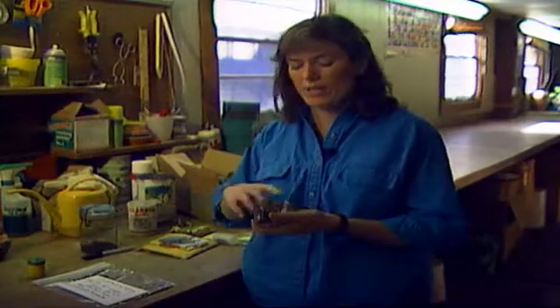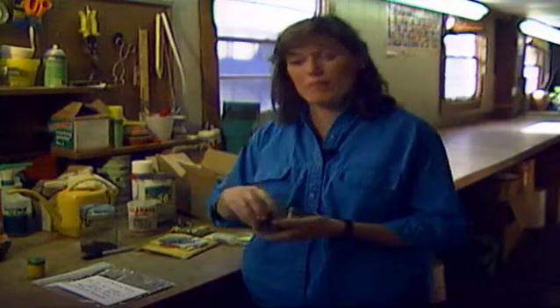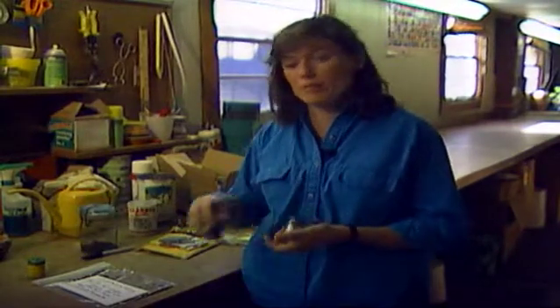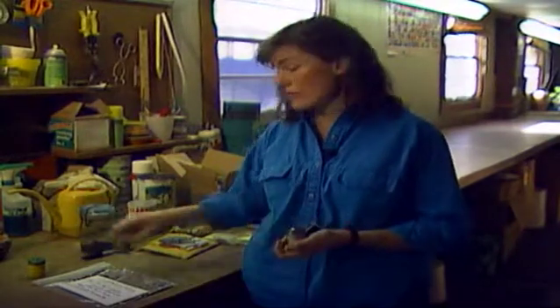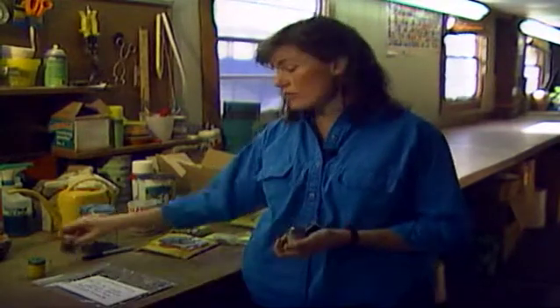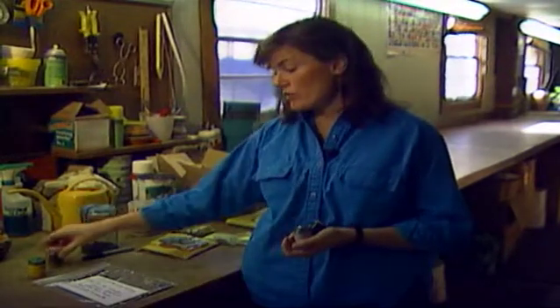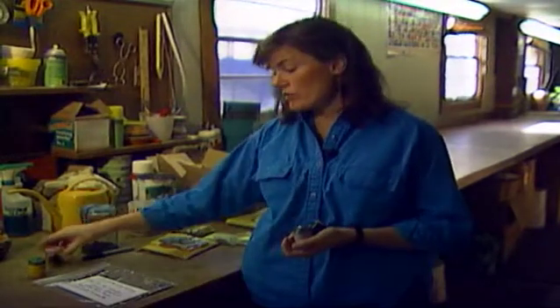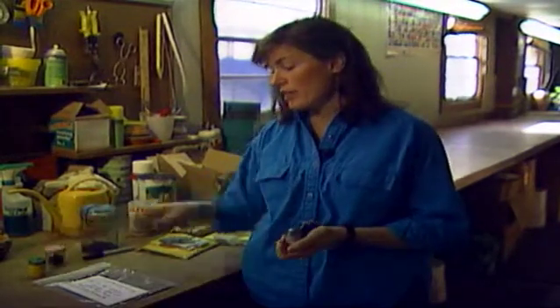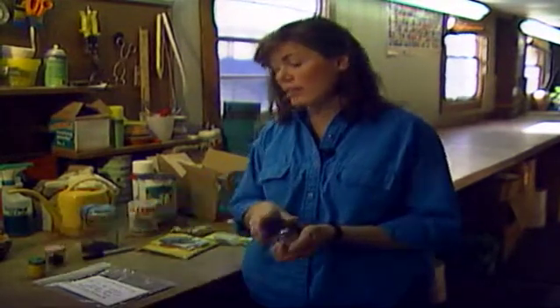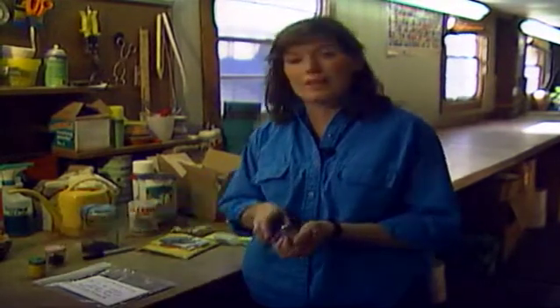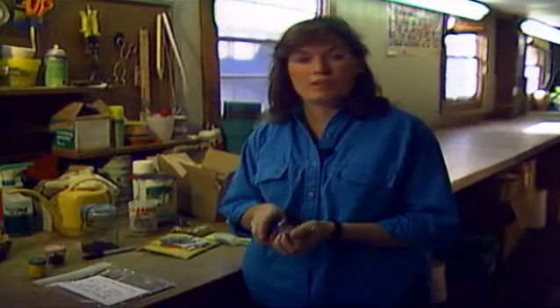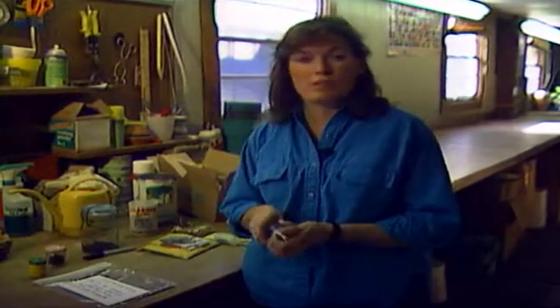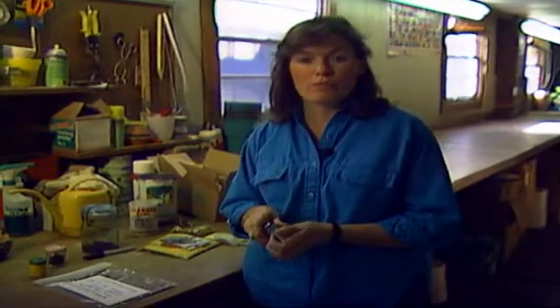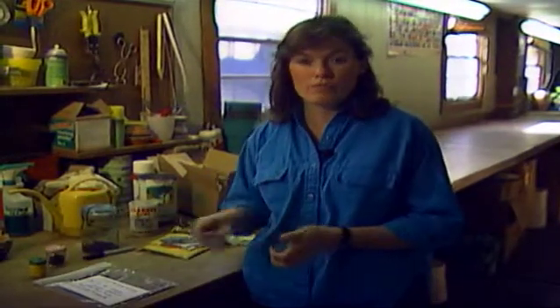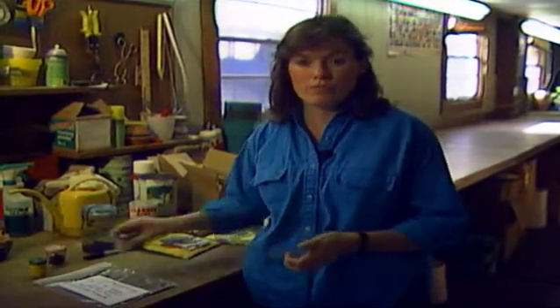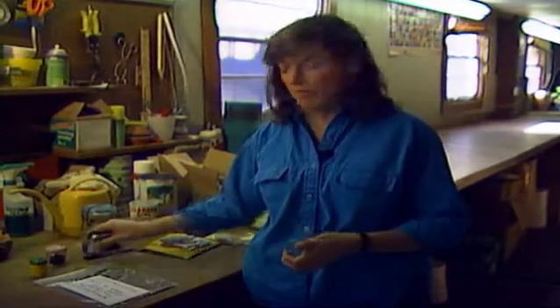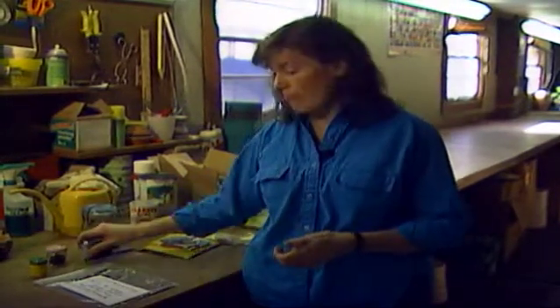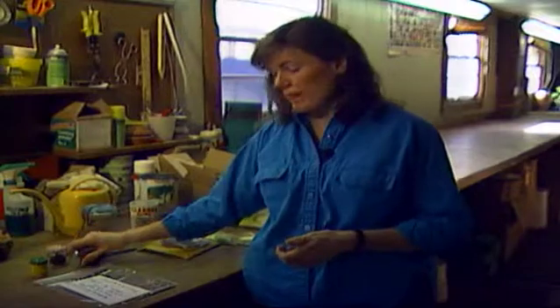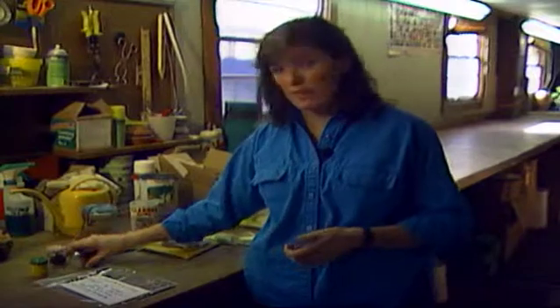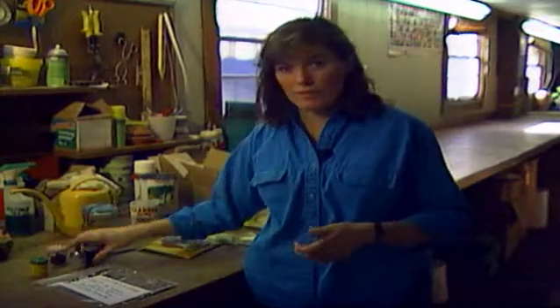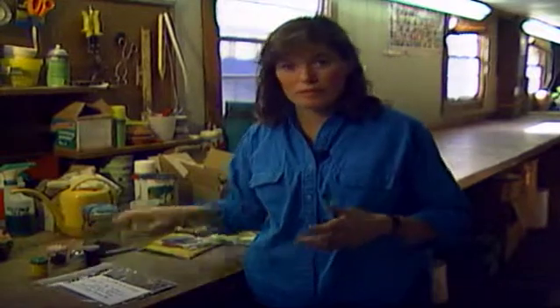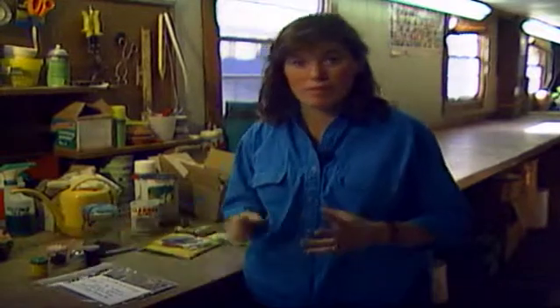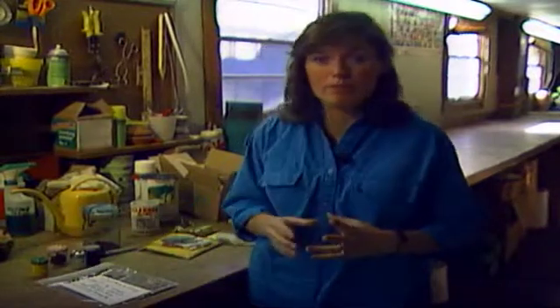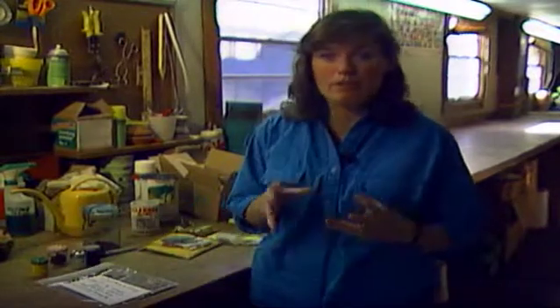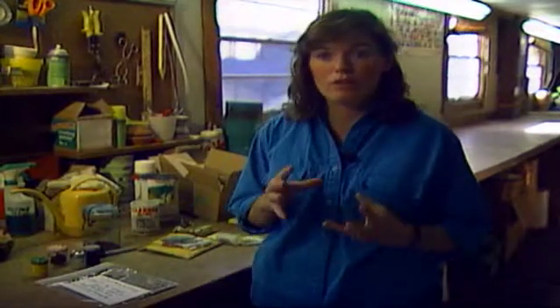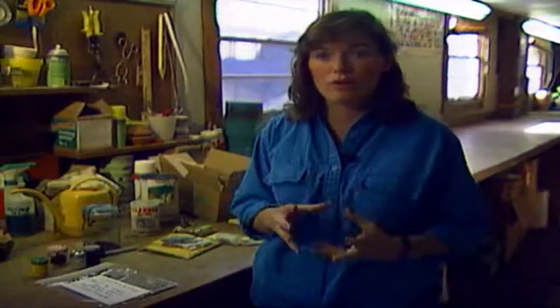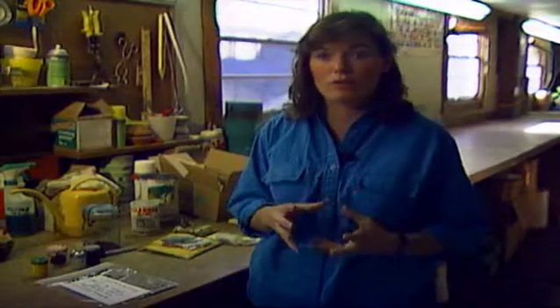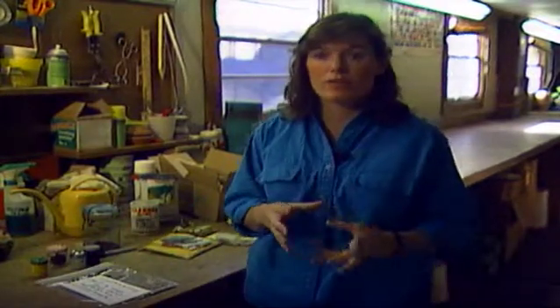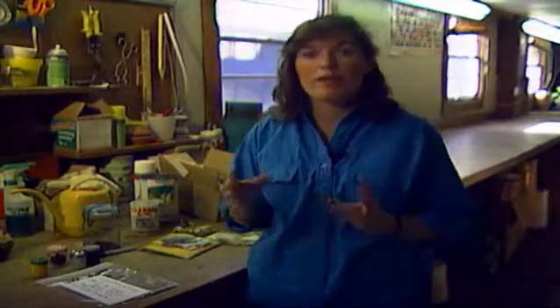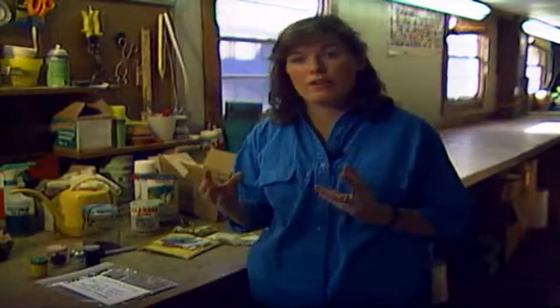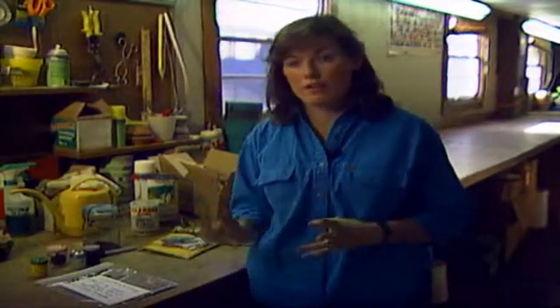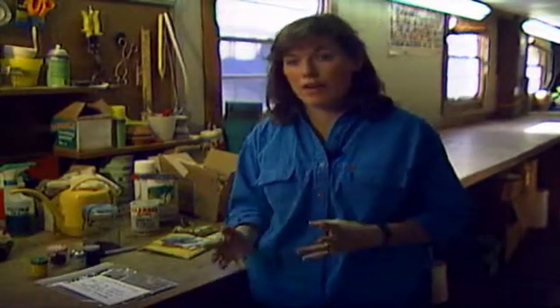The best place to store seed is in the freezer. This will keep the seed cold and dry.